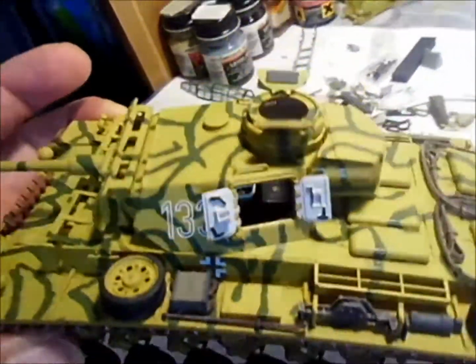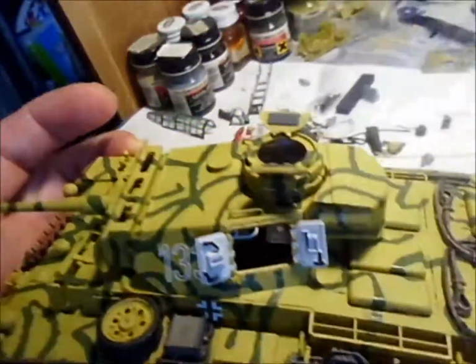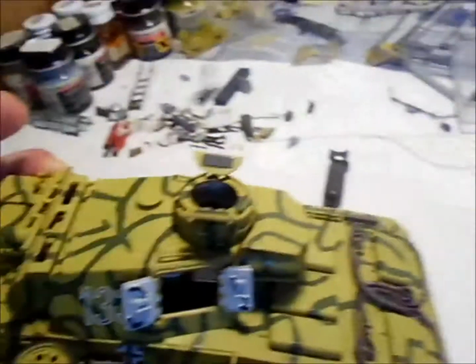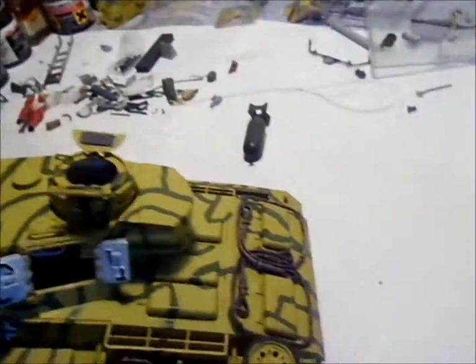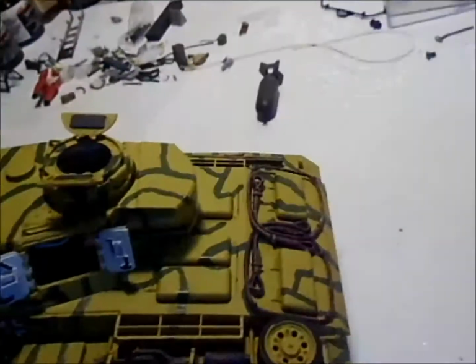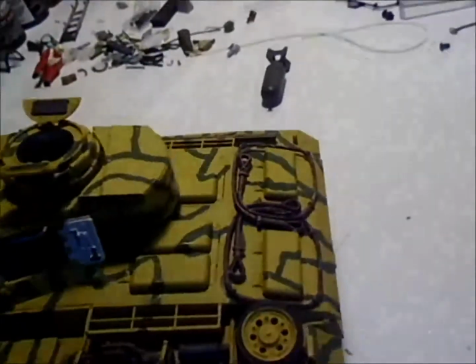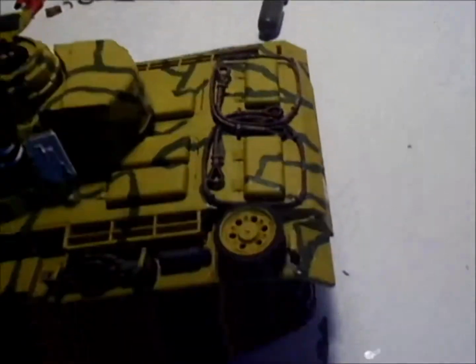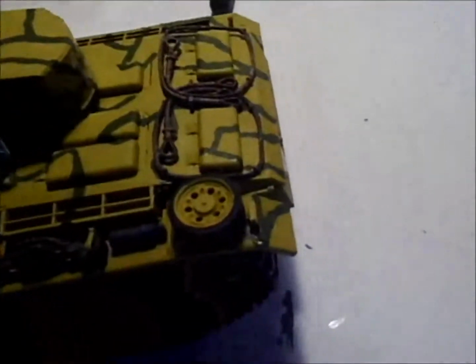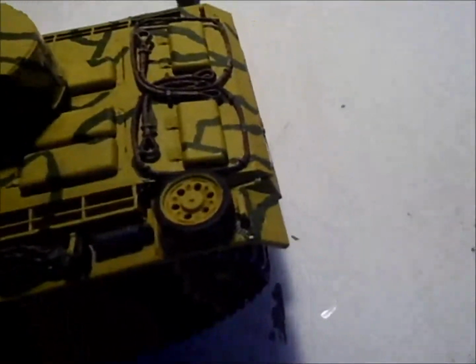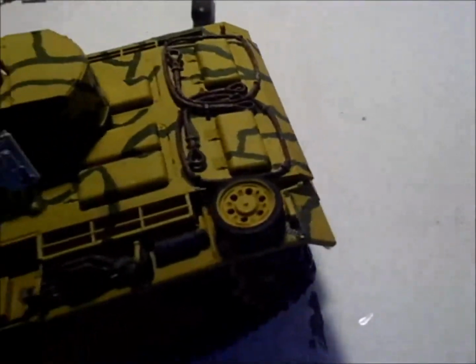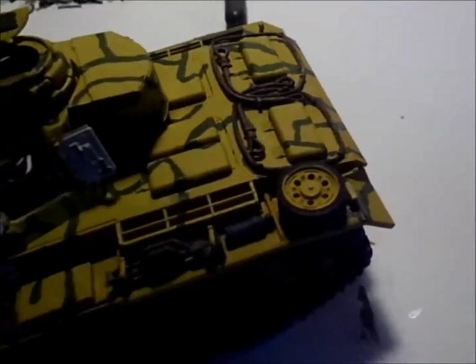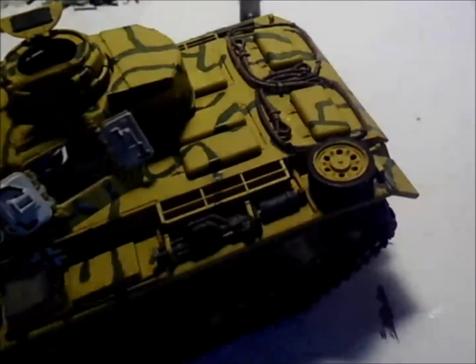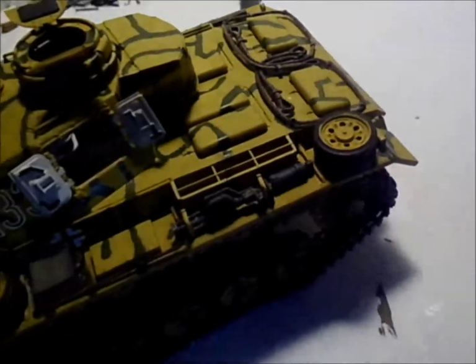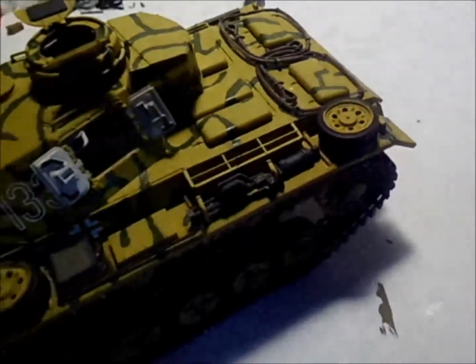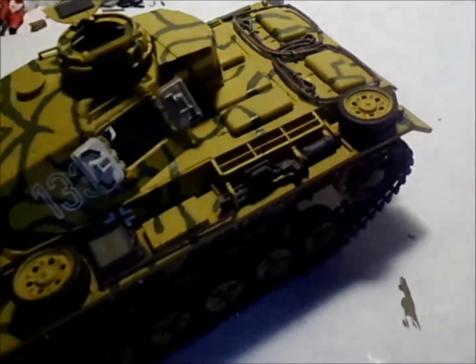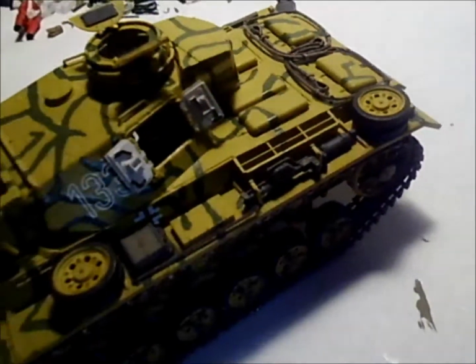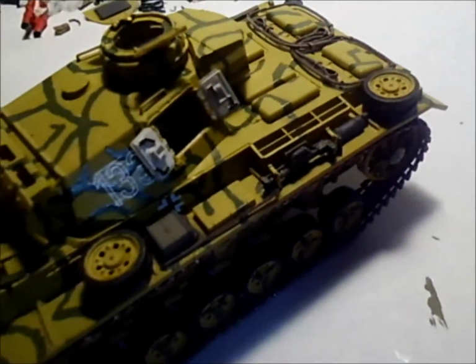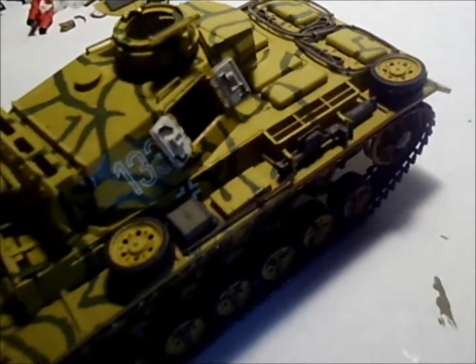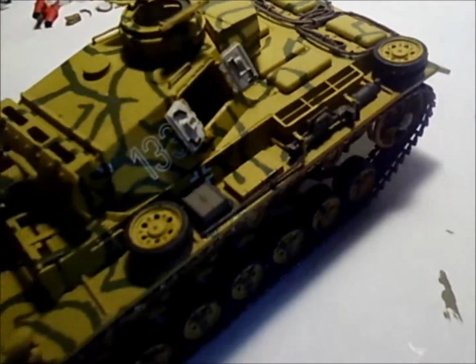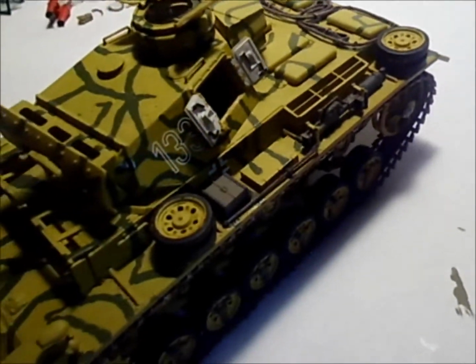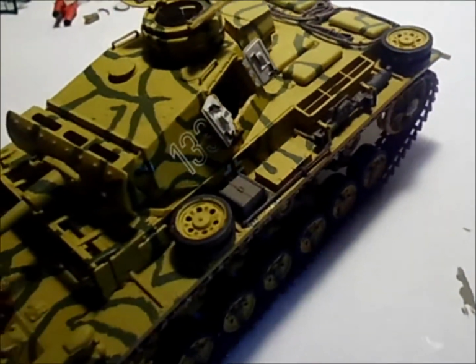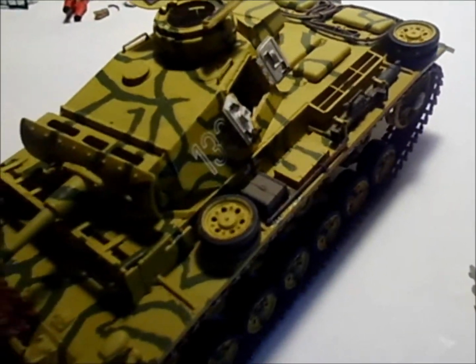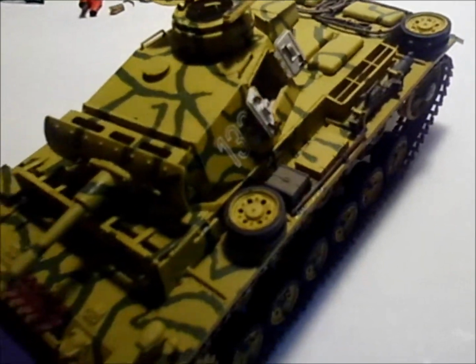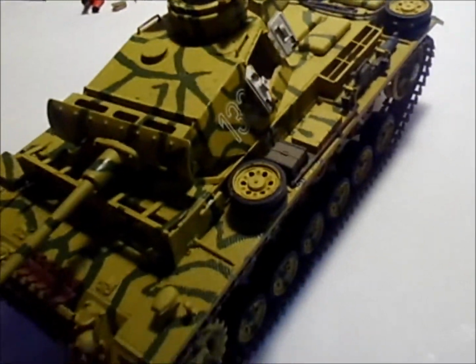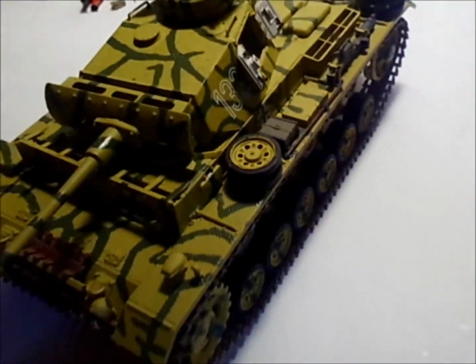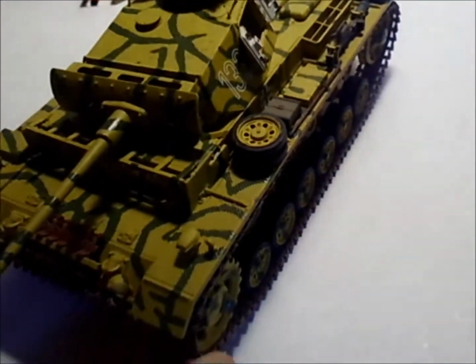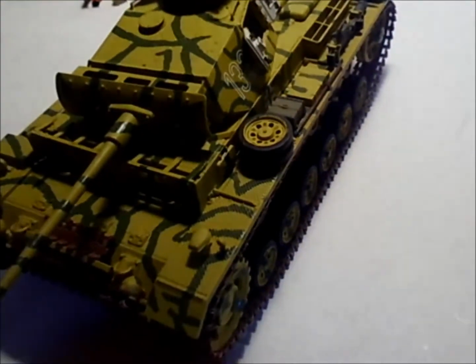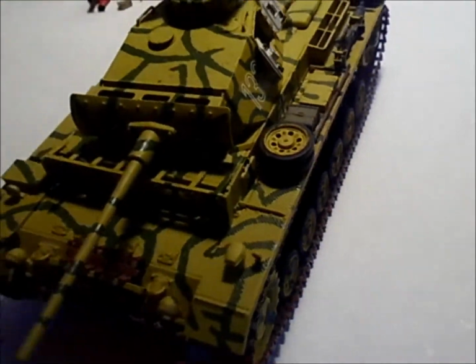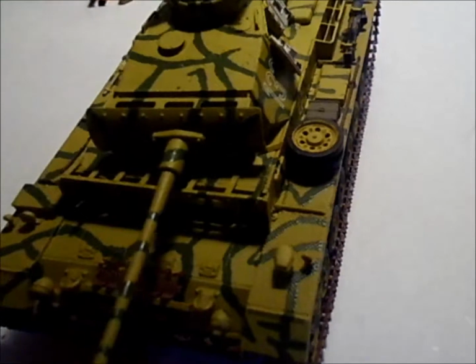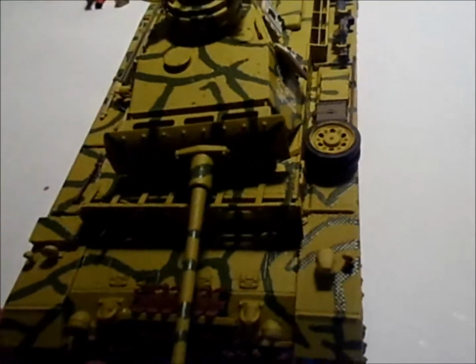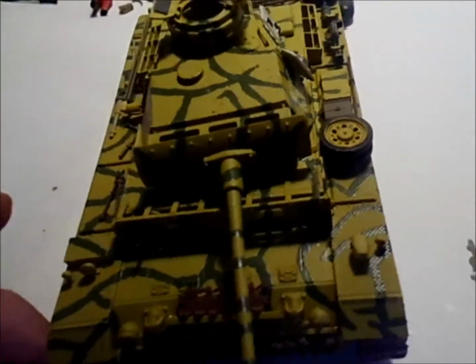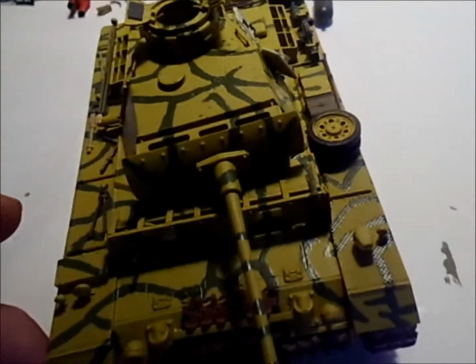It has a lot of tools on it. Looks pretty good — I like it. It's a mean looking little tank.